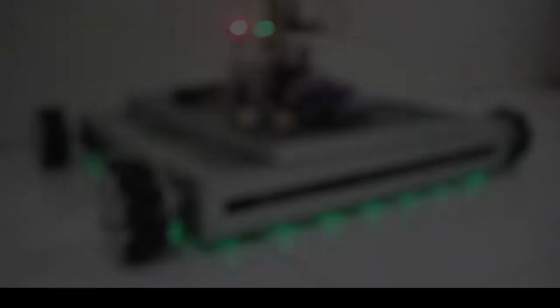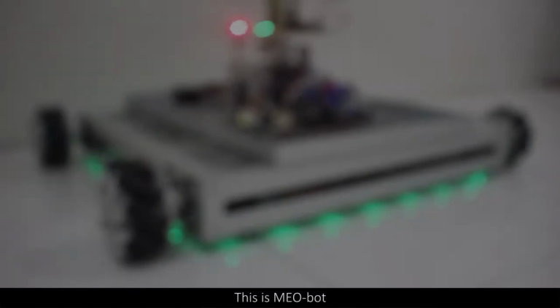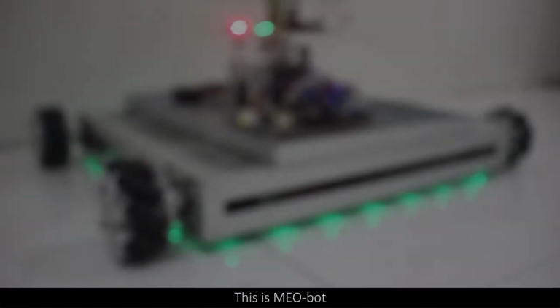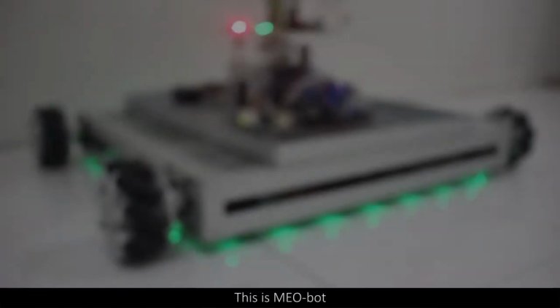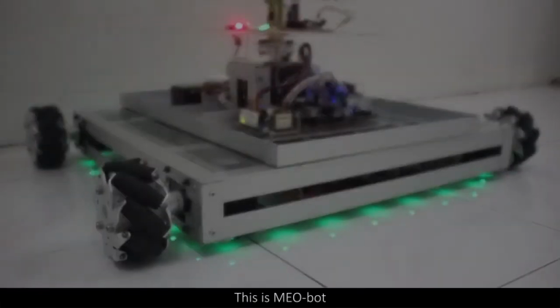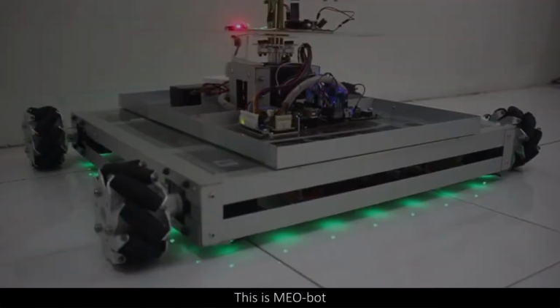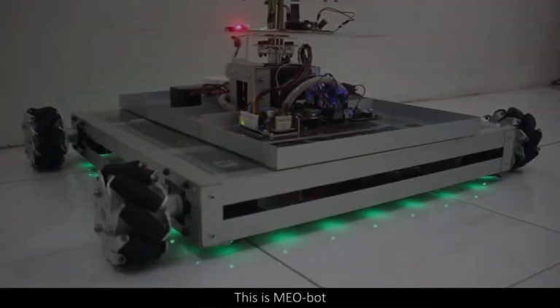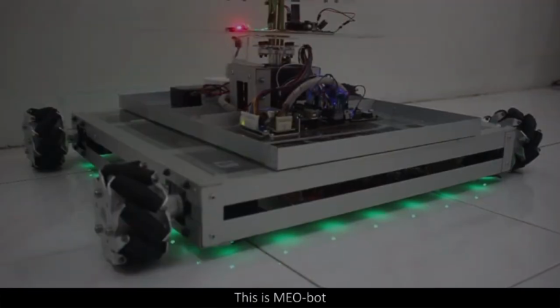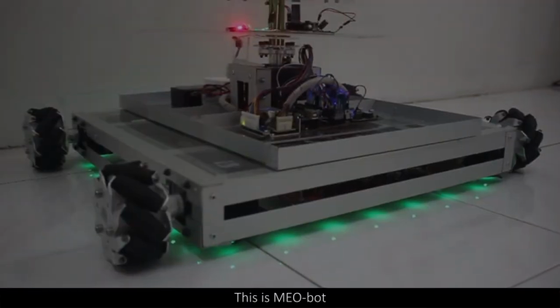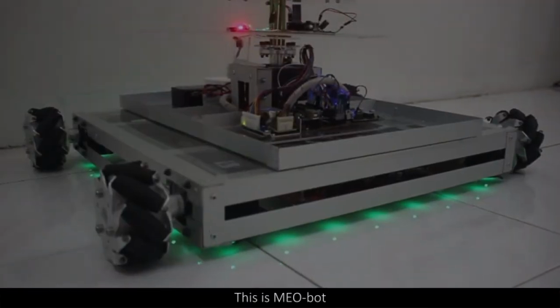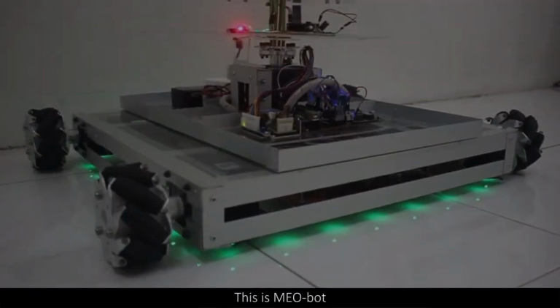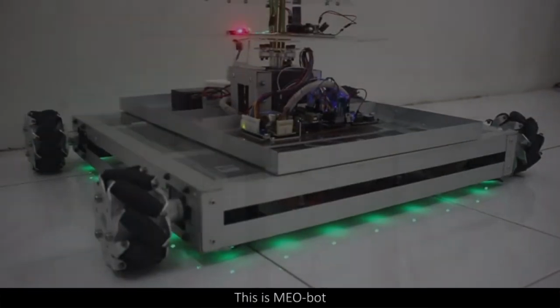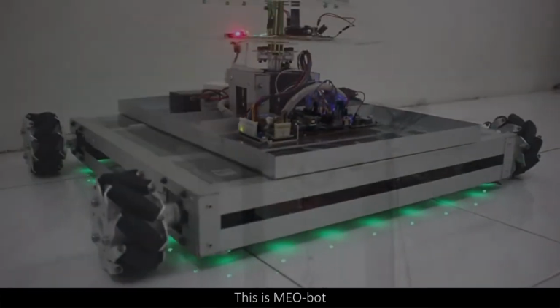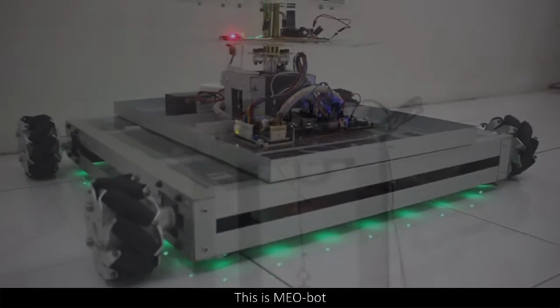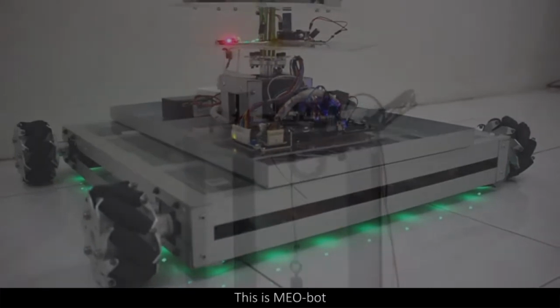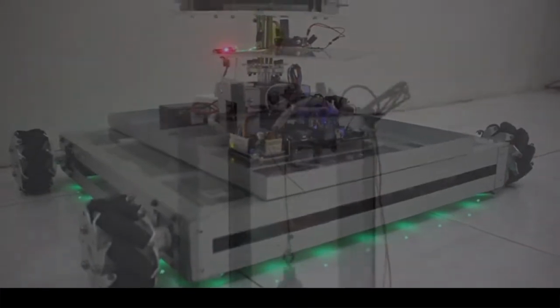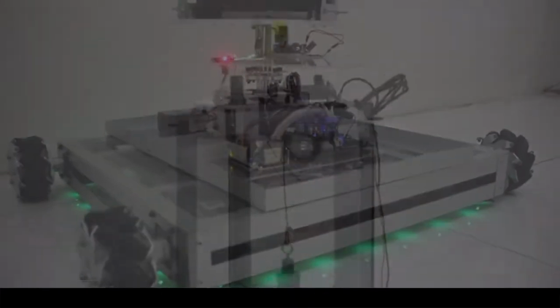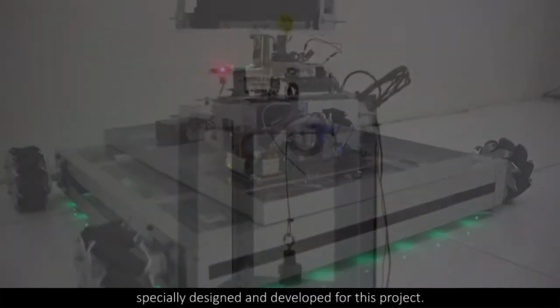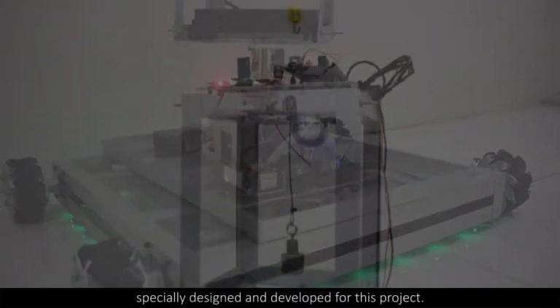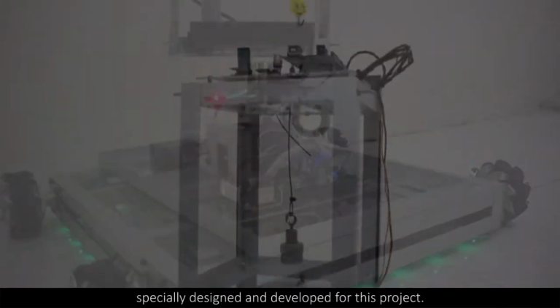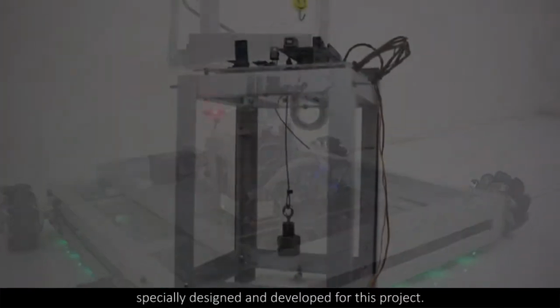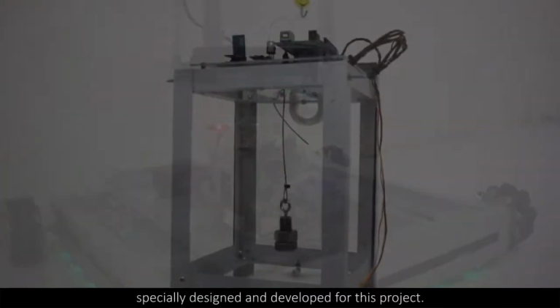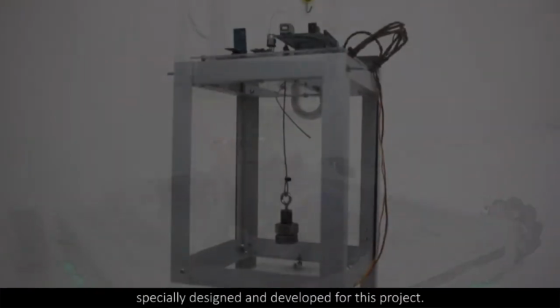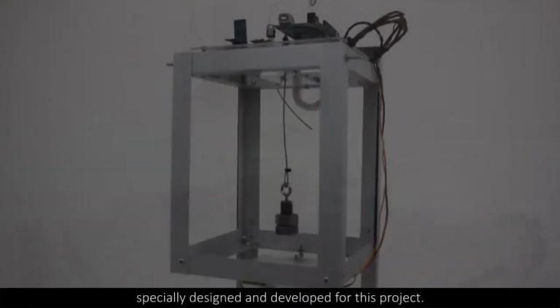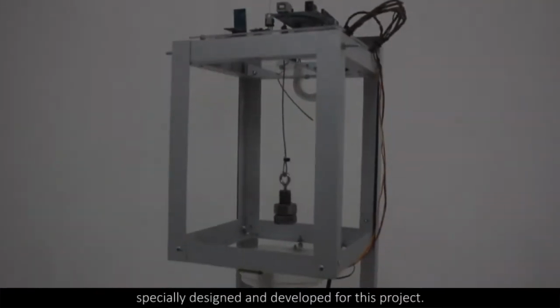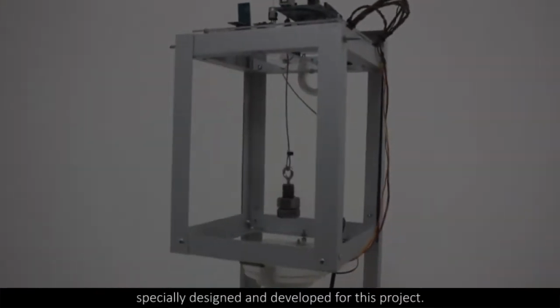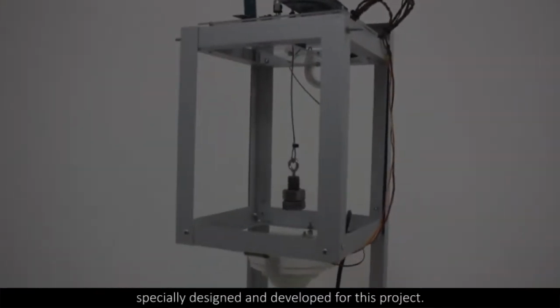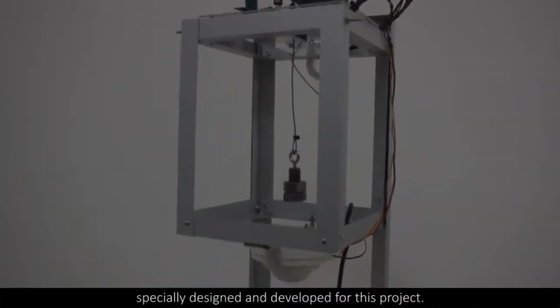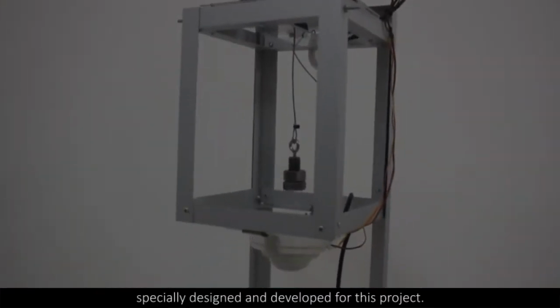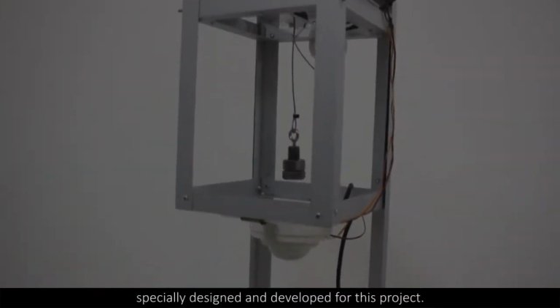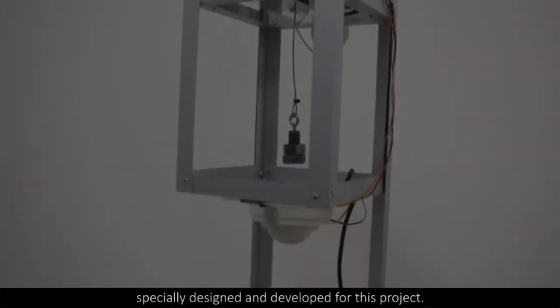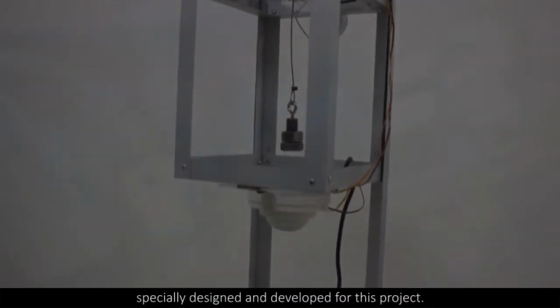This is Miobot, specially designed and developed for this project.